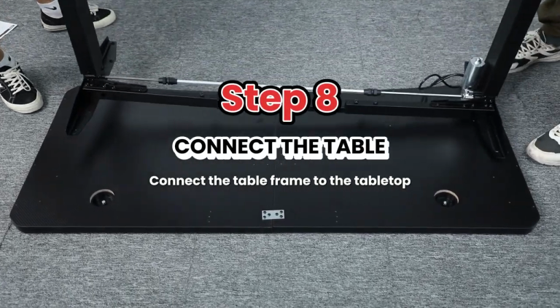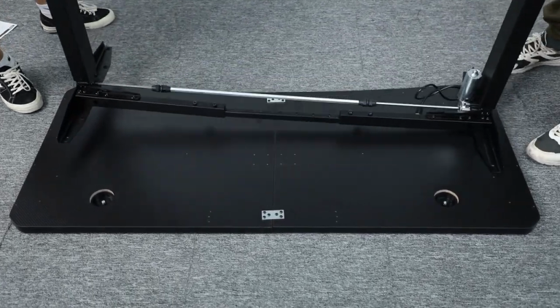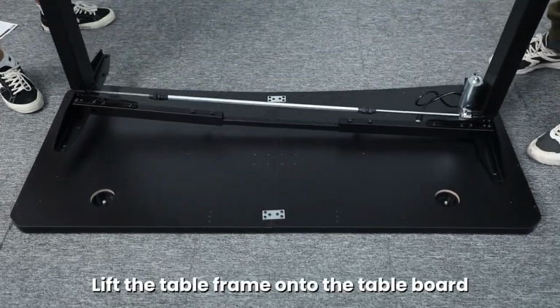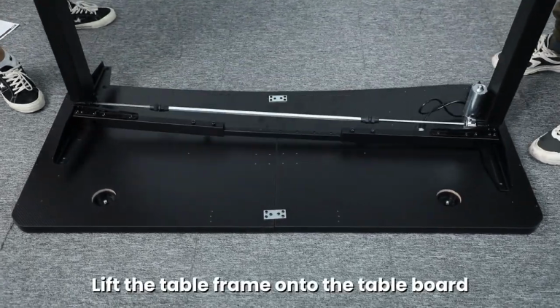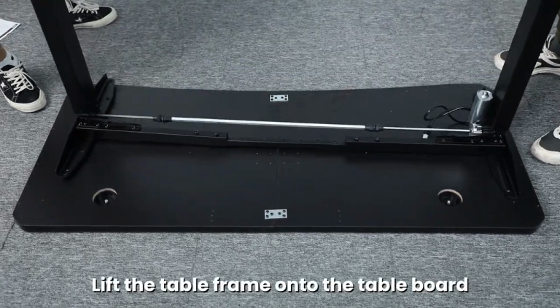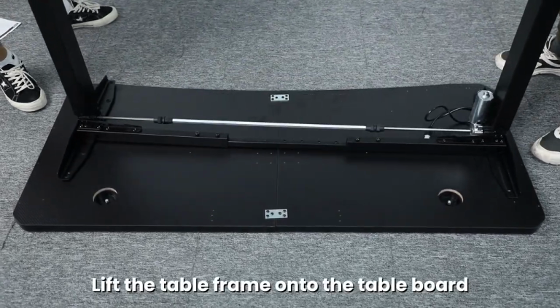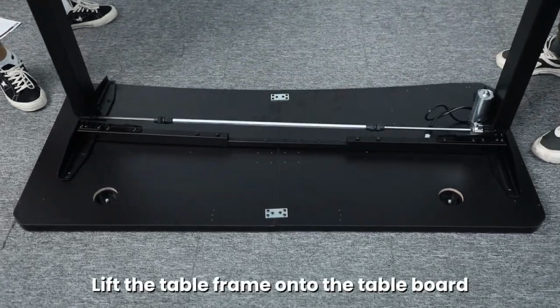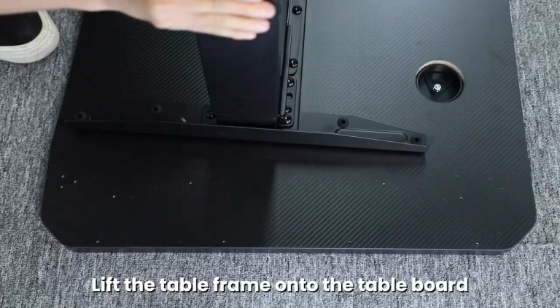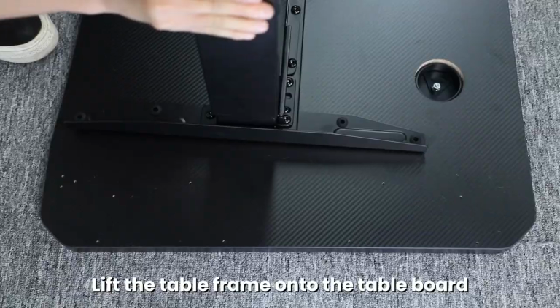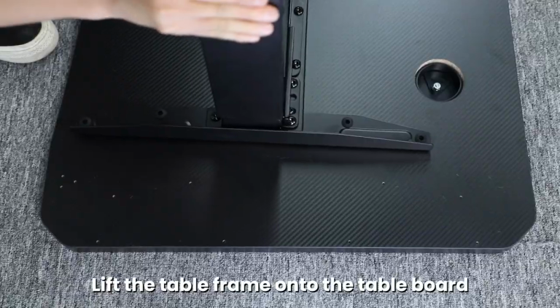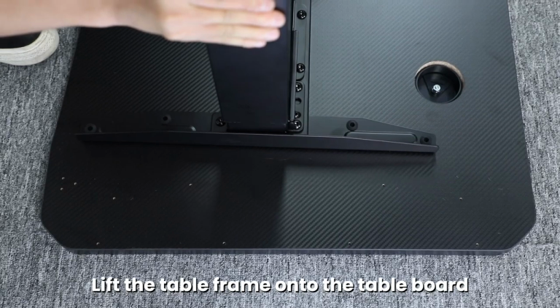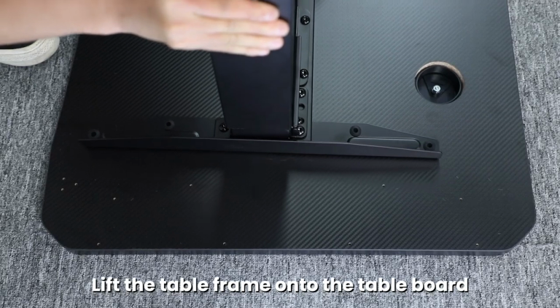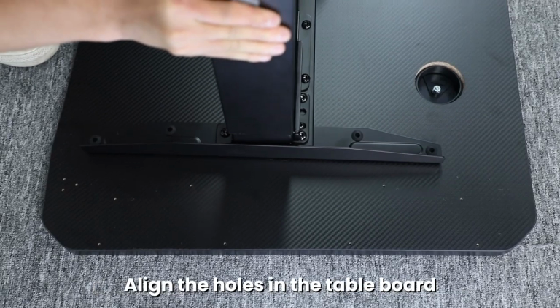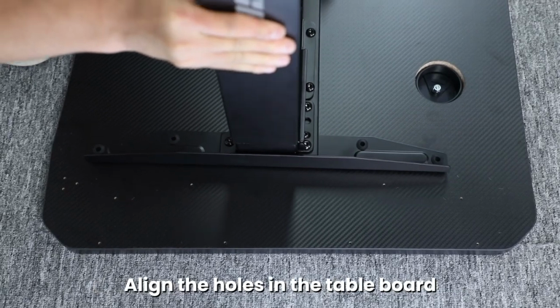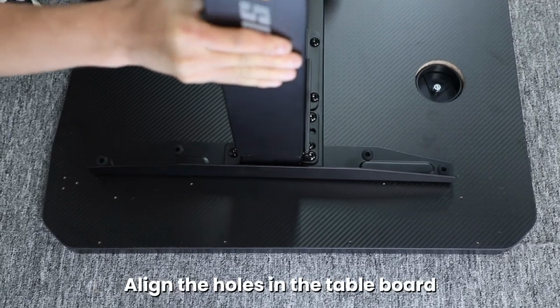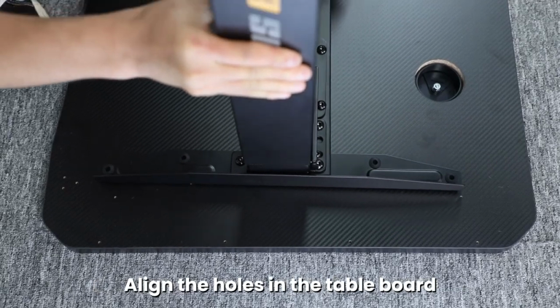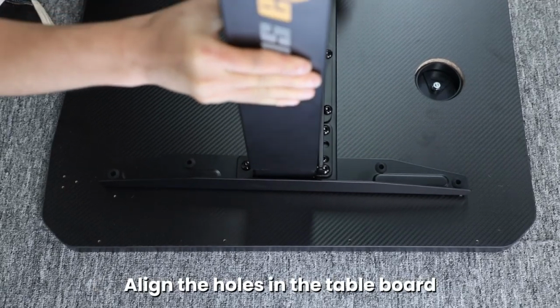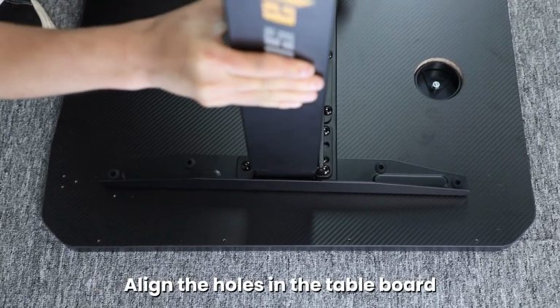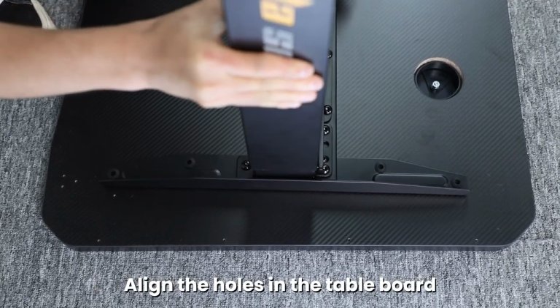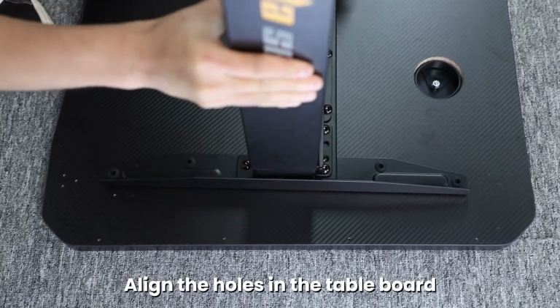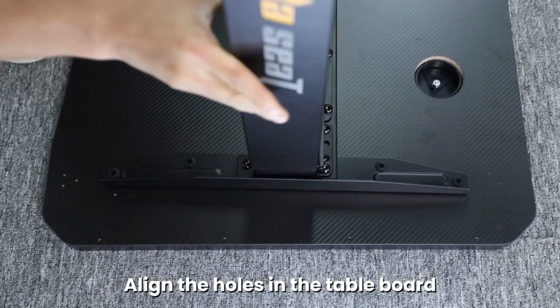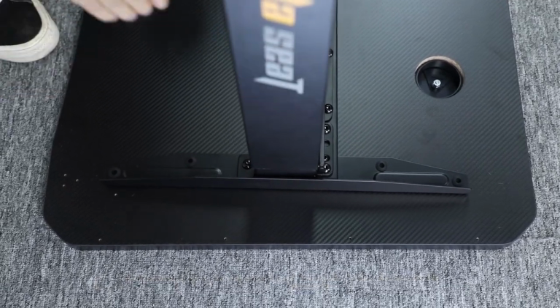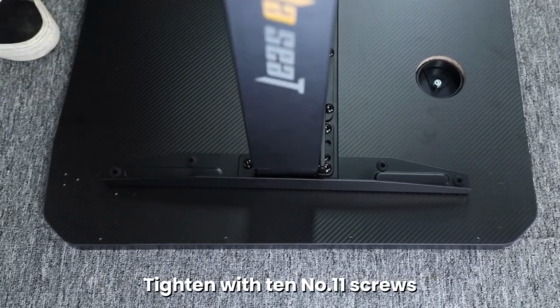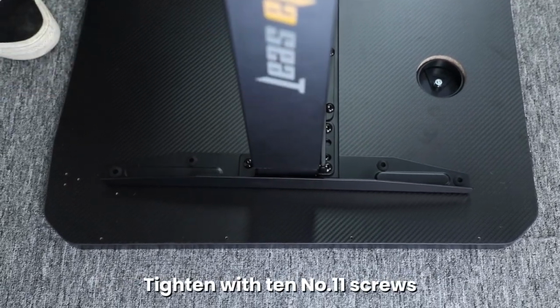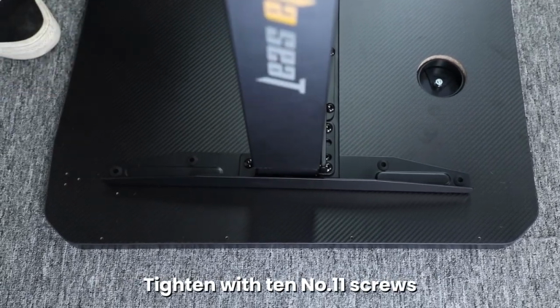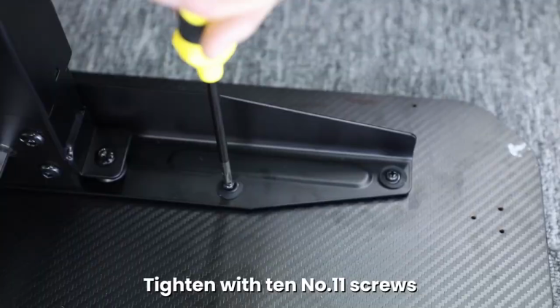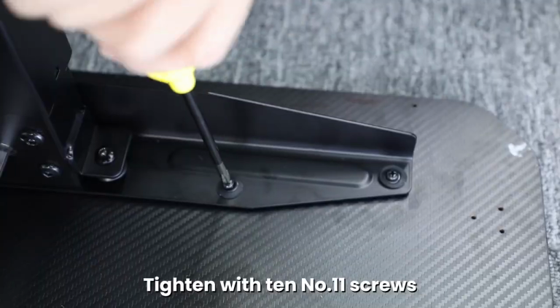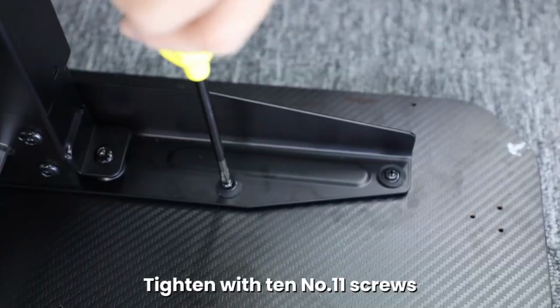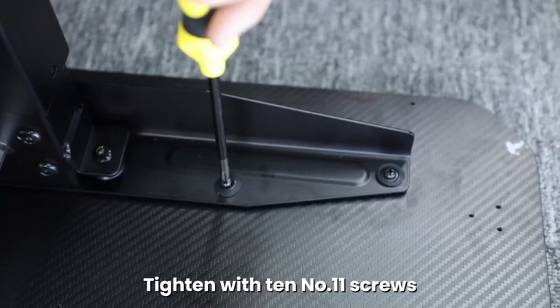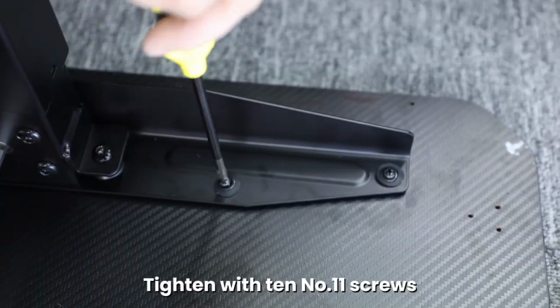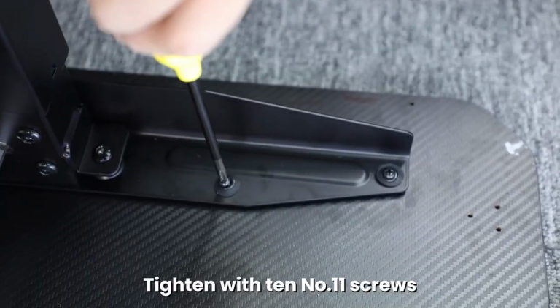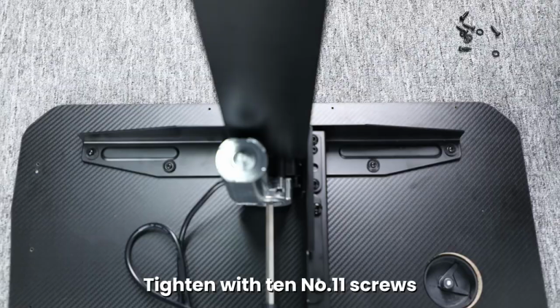Lift the table frame onto the table board. Align the holes of the table board. Tighten with ten number eleven screws.